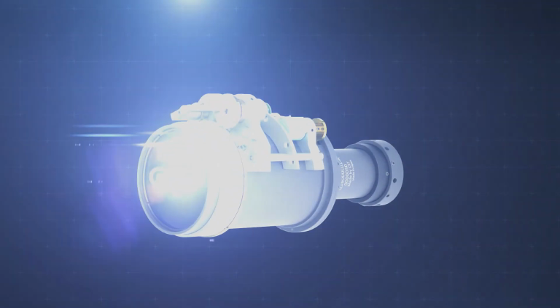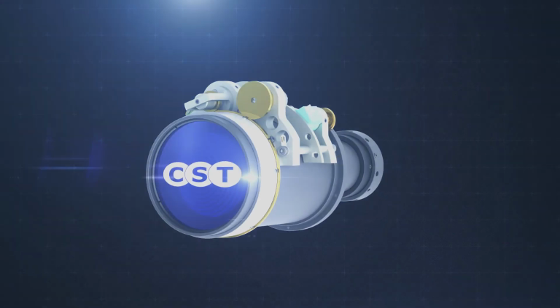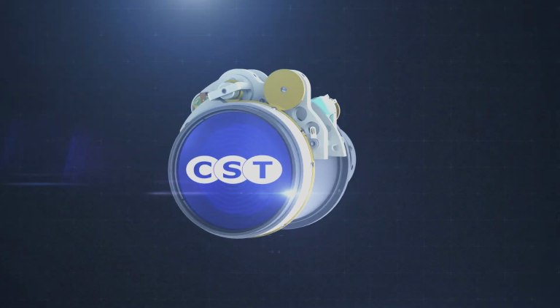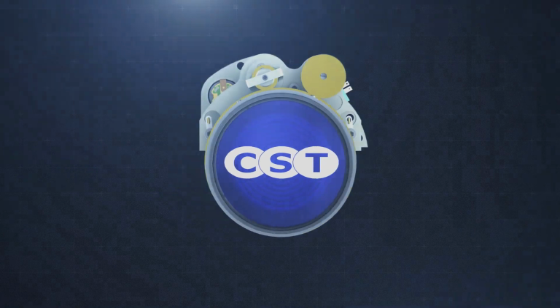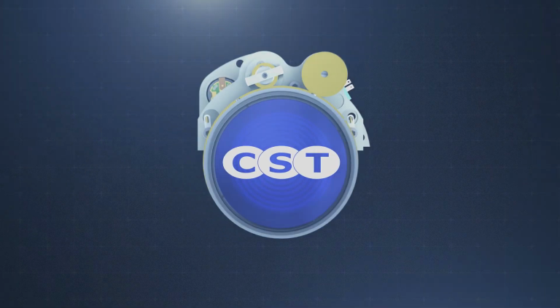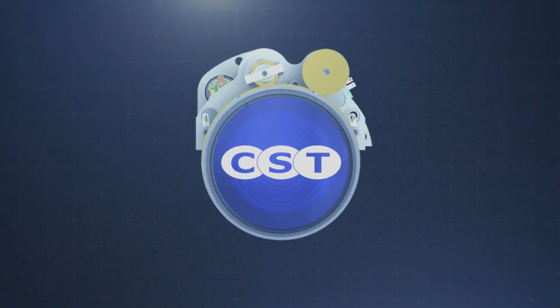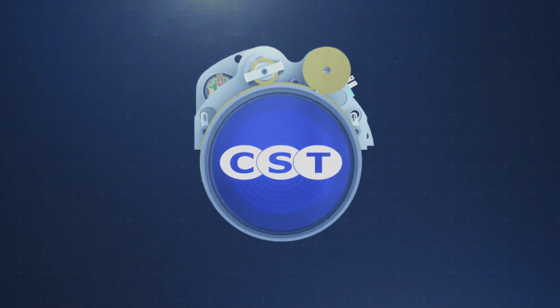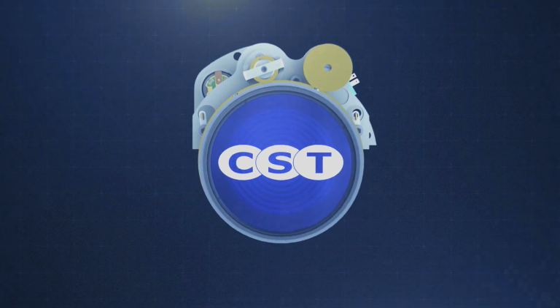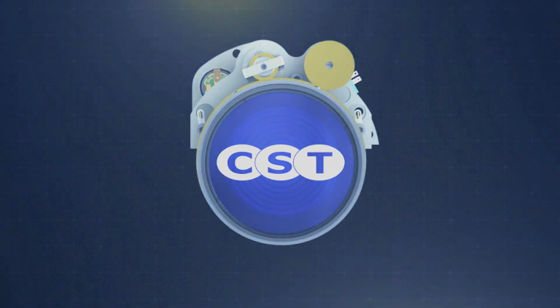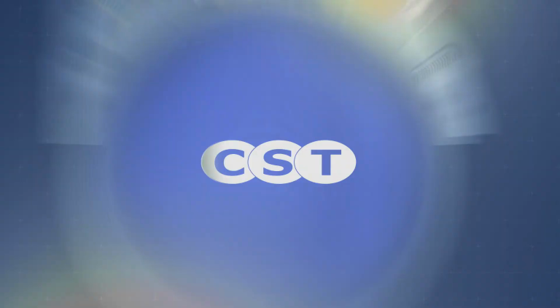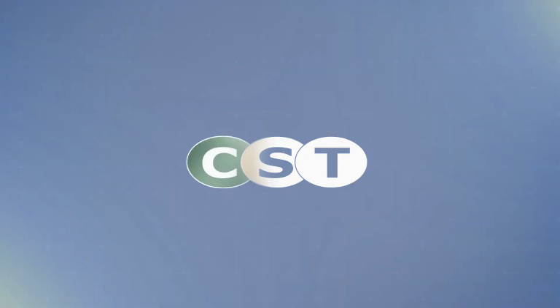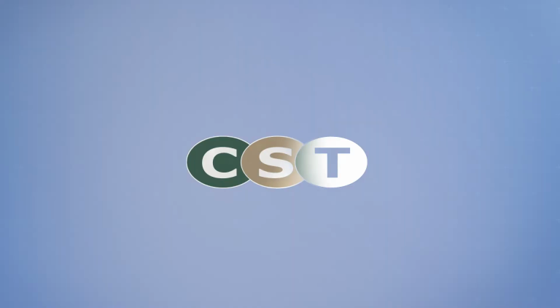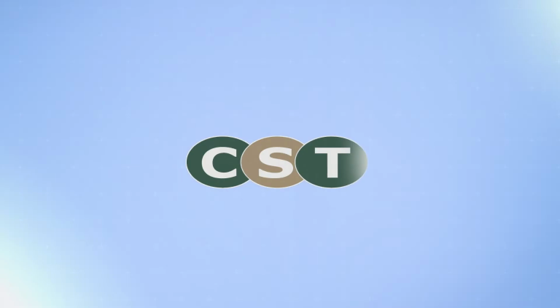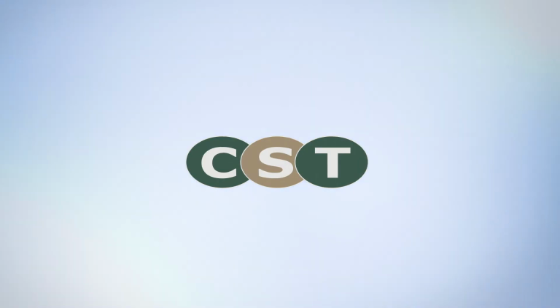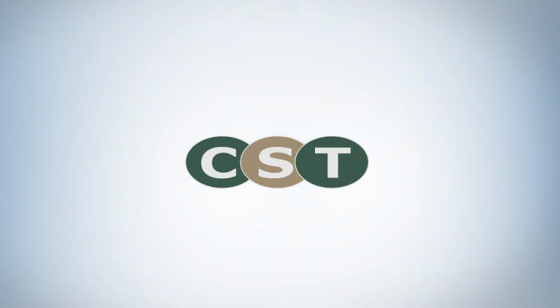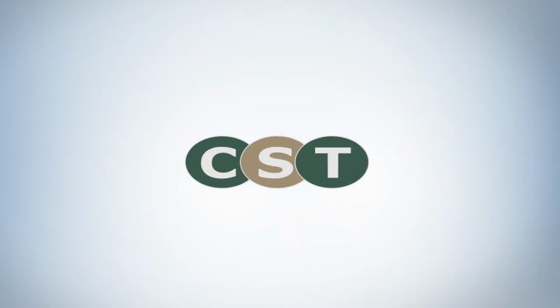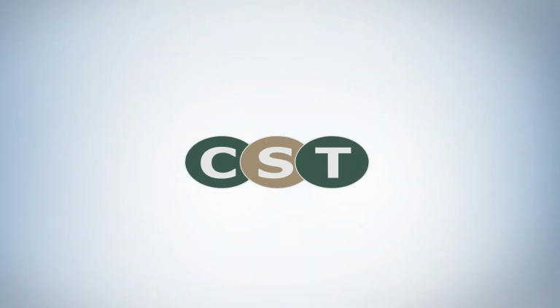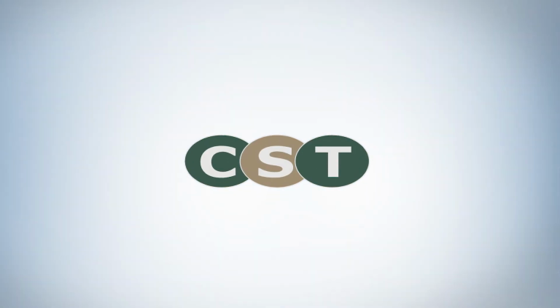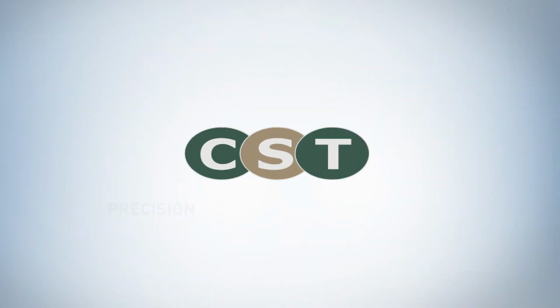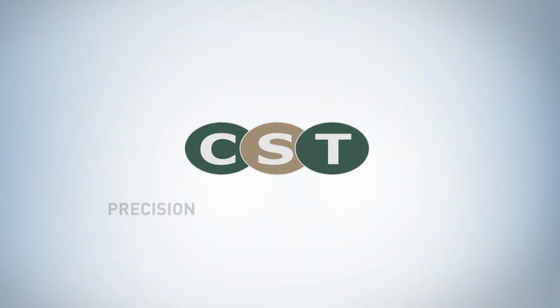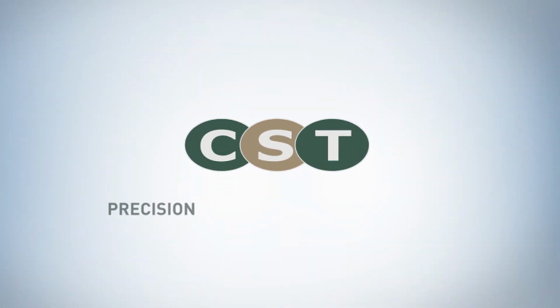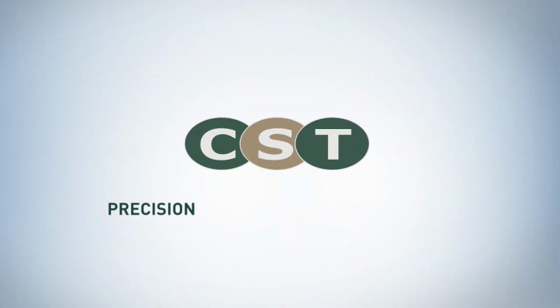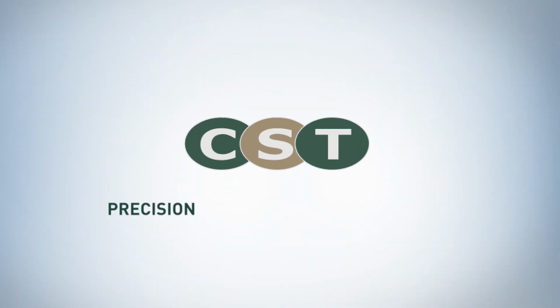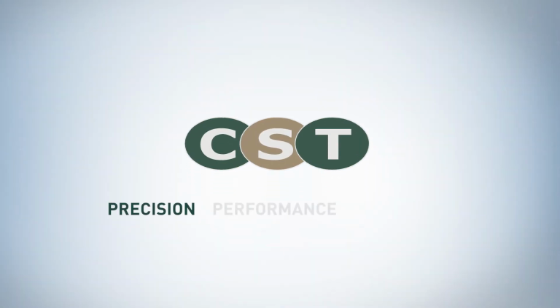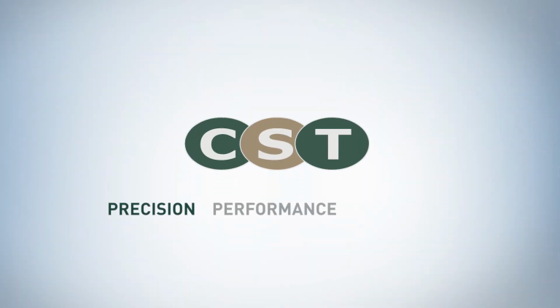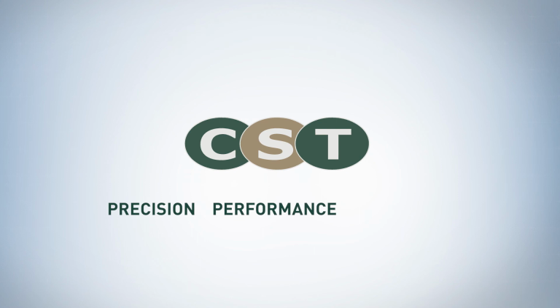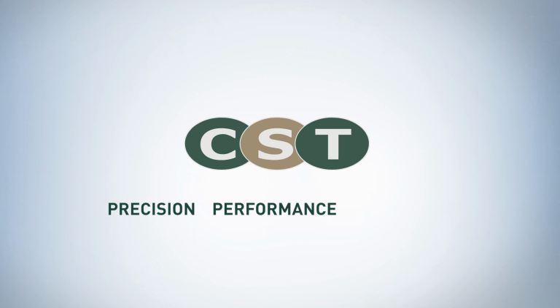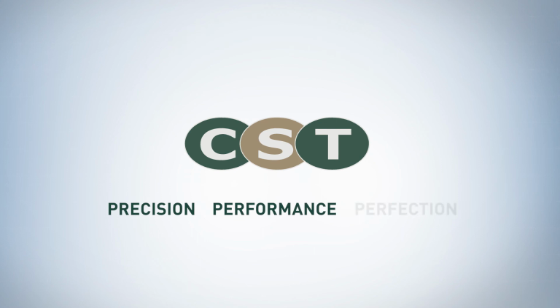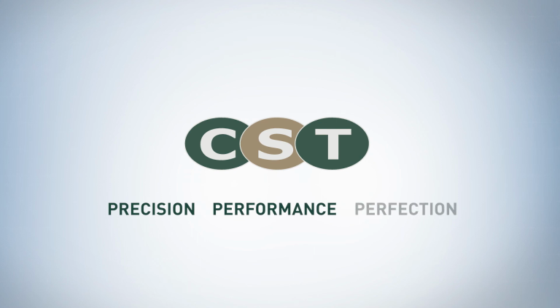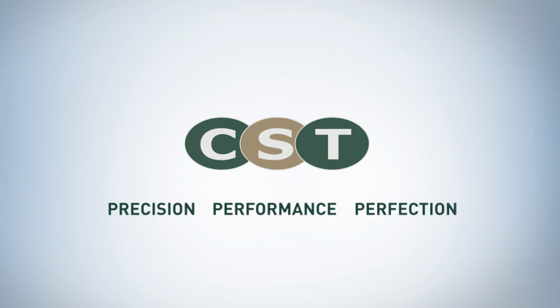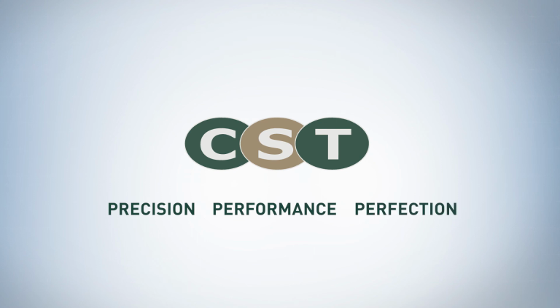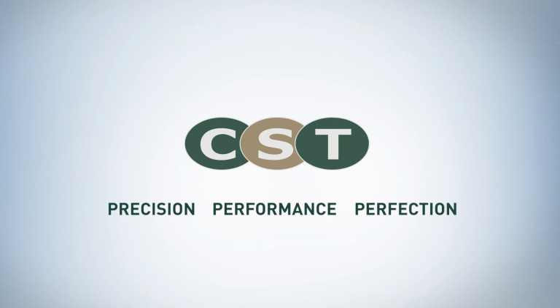Copenhagen Sensor Technology — expanding the power of sight through precision, performance and perfection.